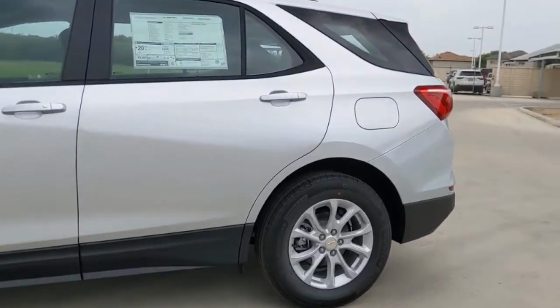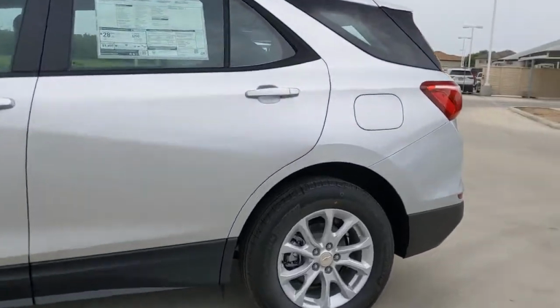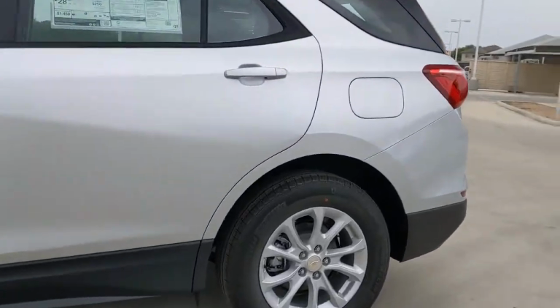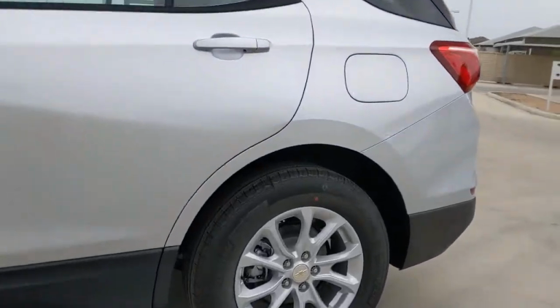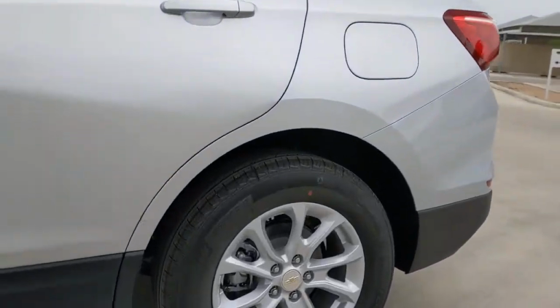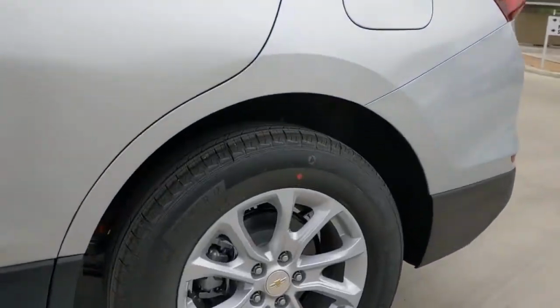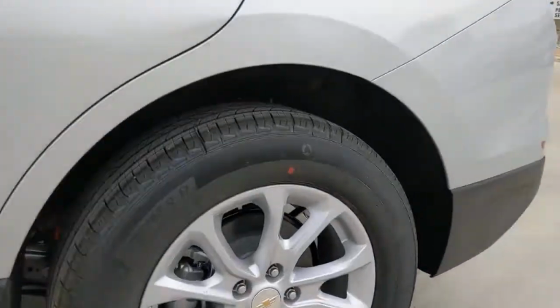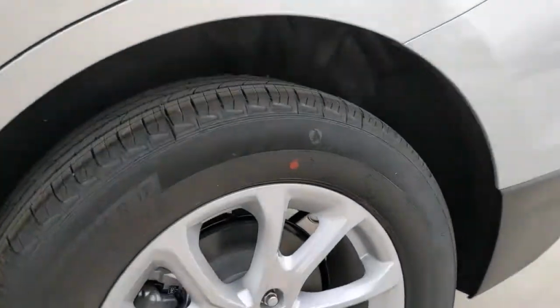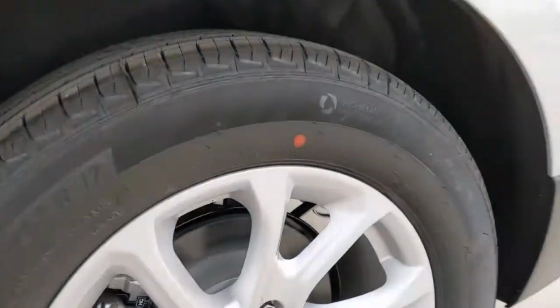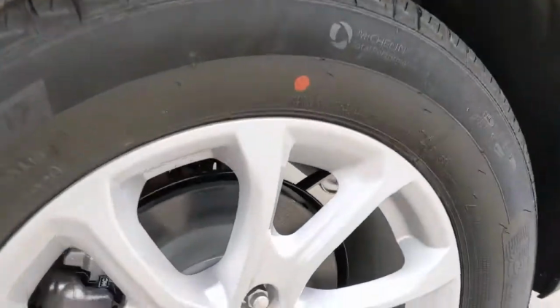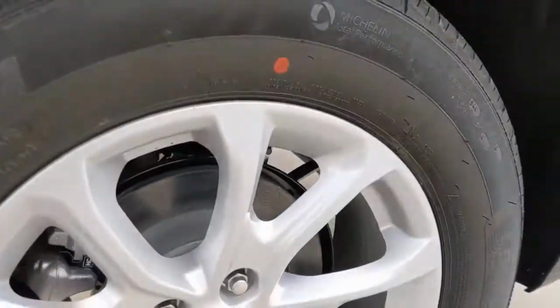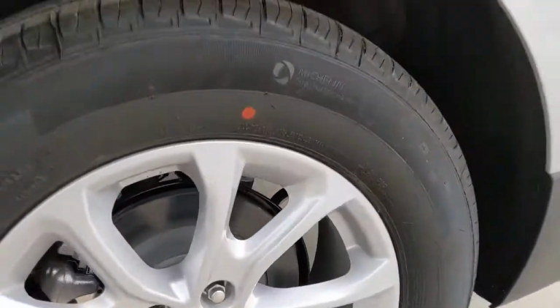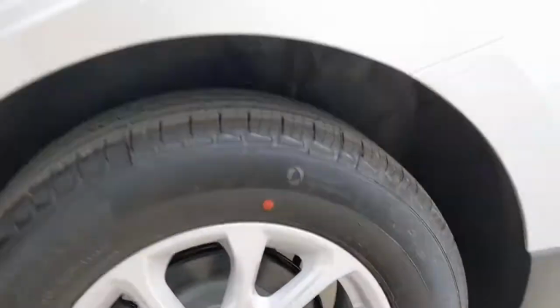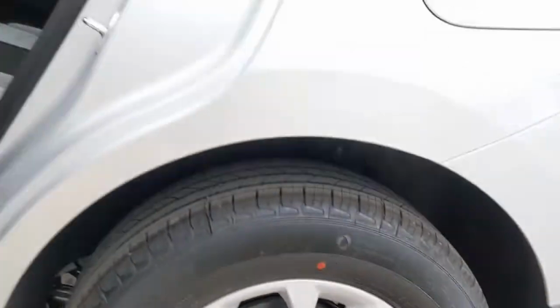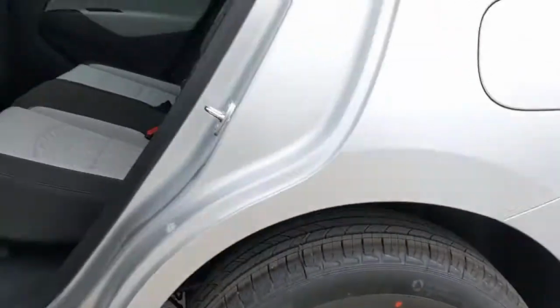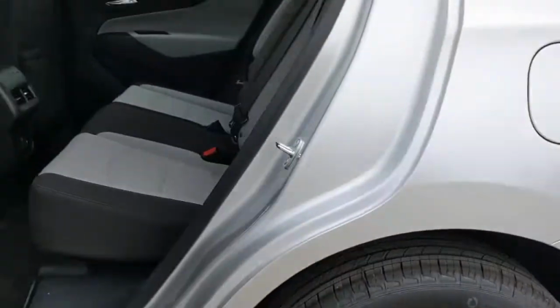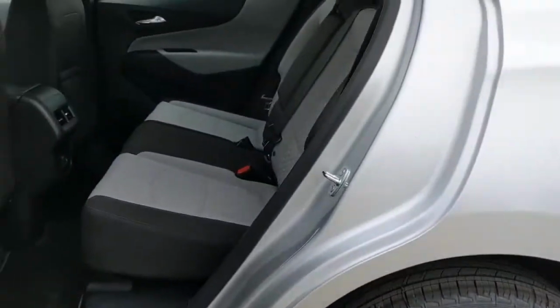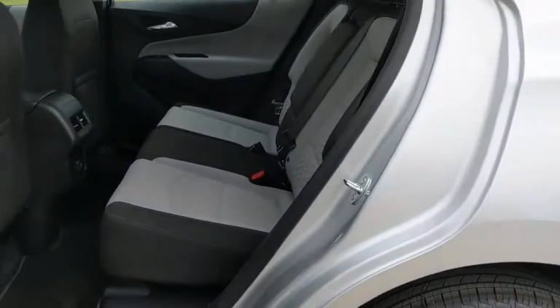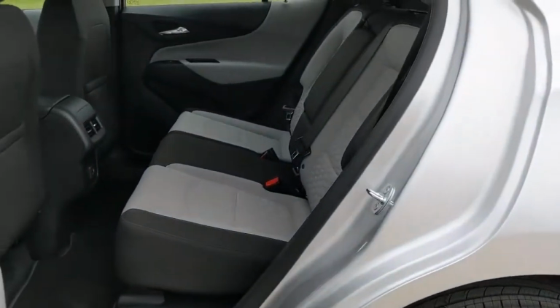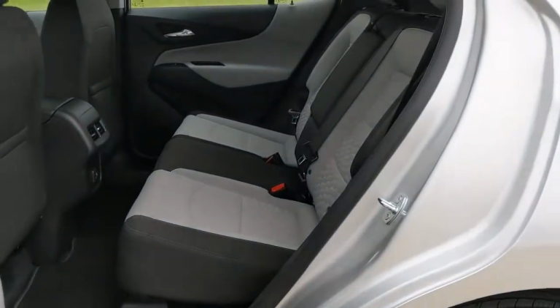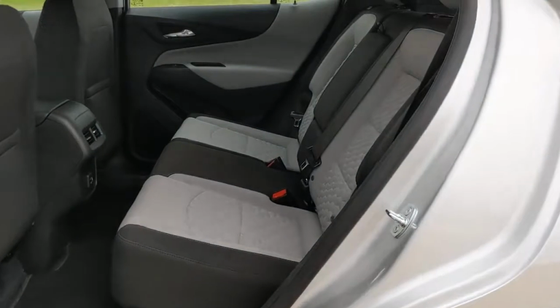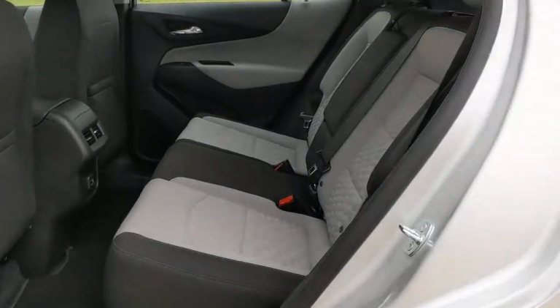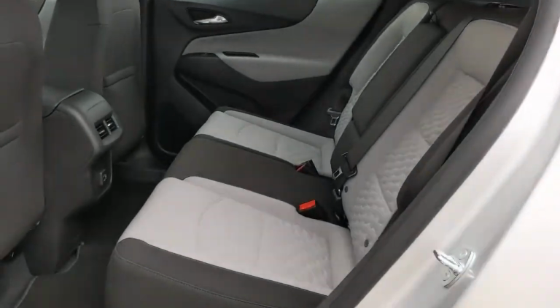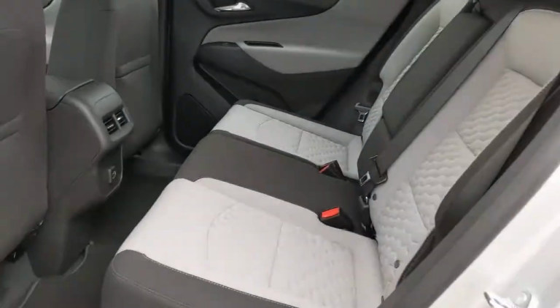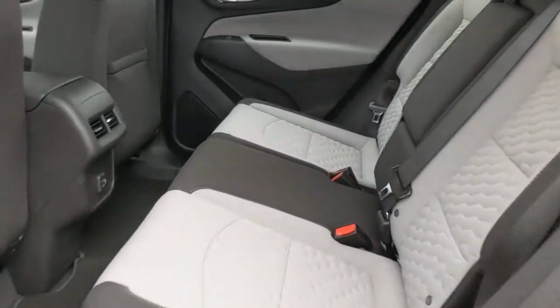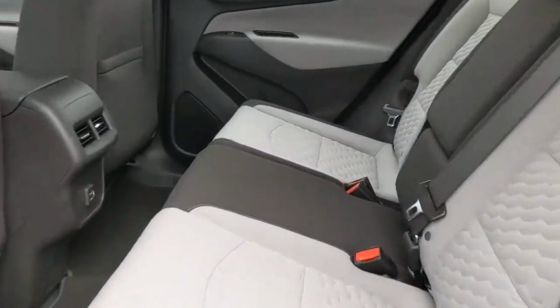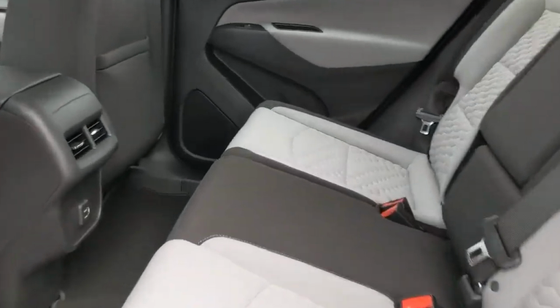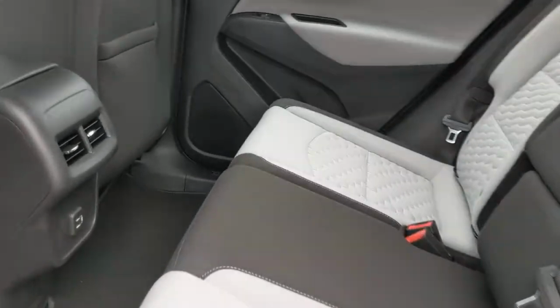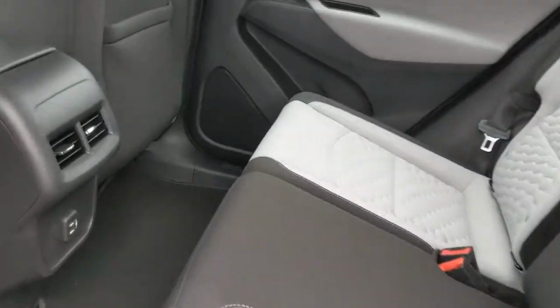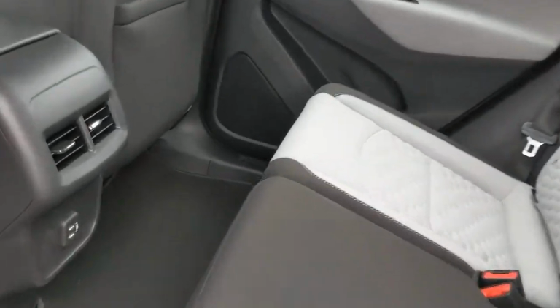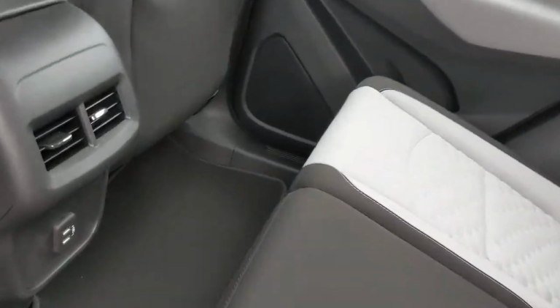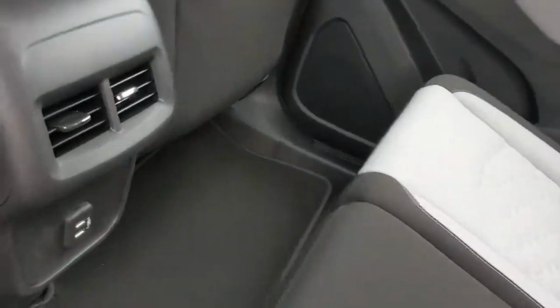Bluetooth connection, steering wheel audio controls, aluminum wheels, stability control.